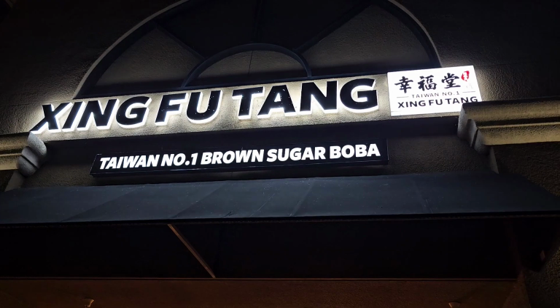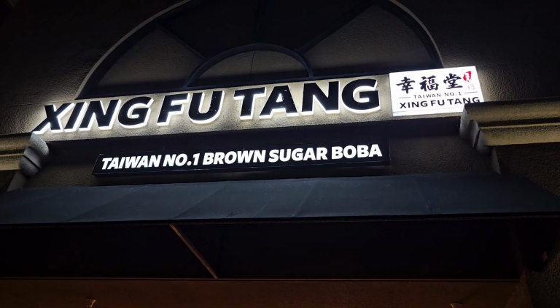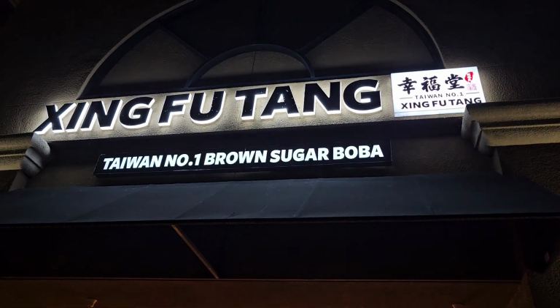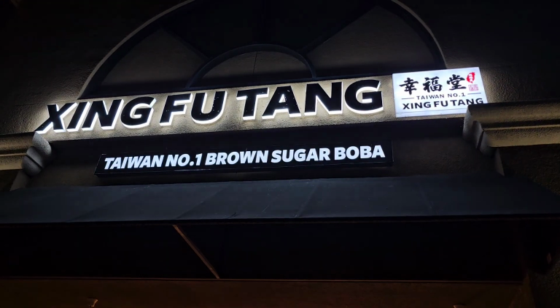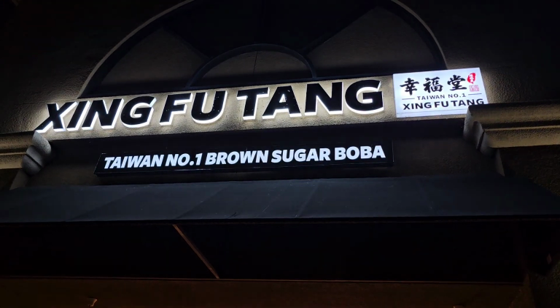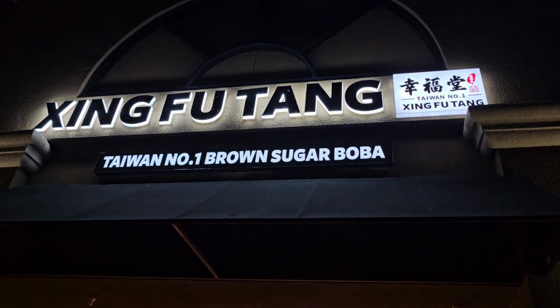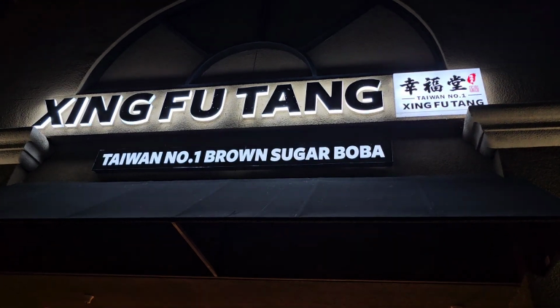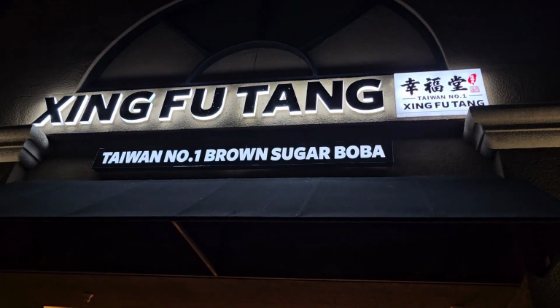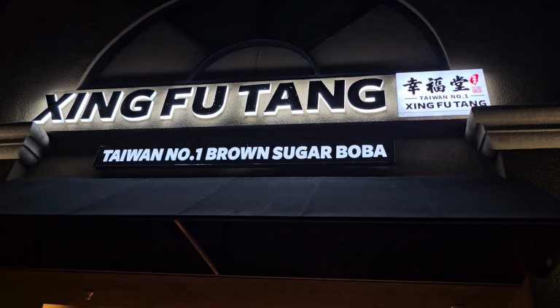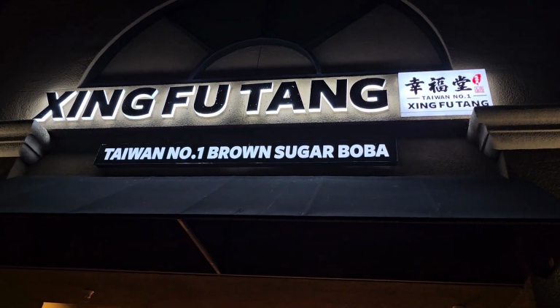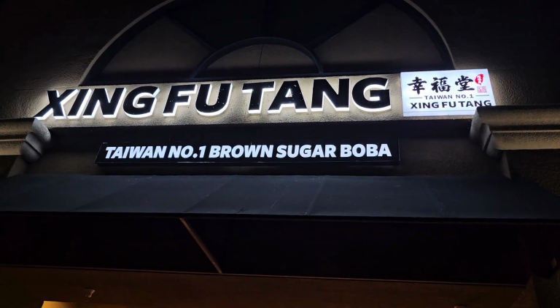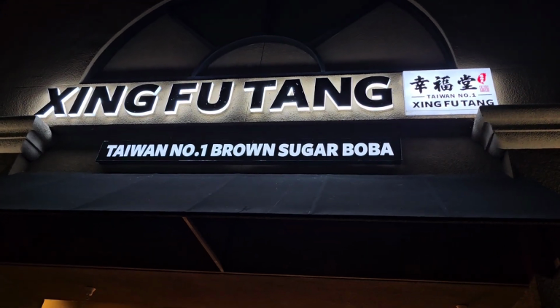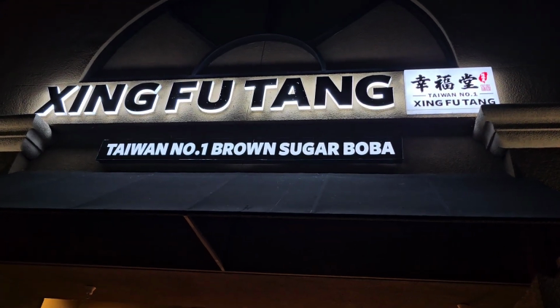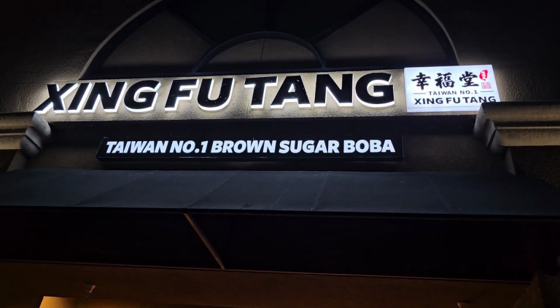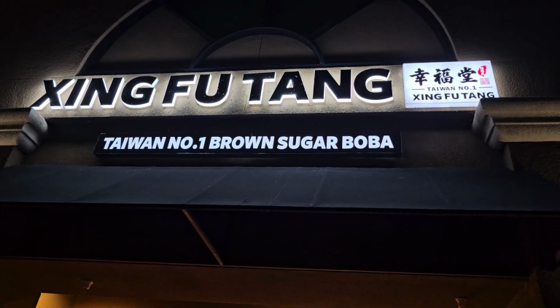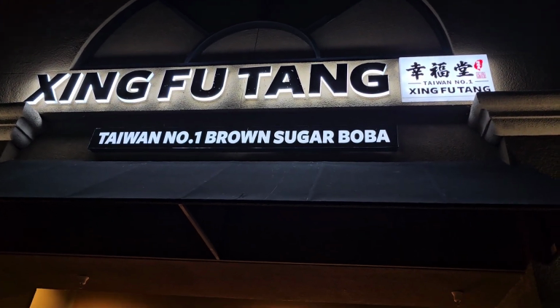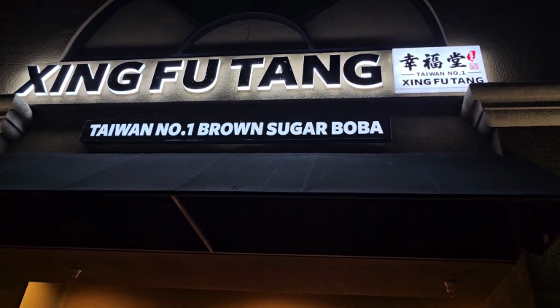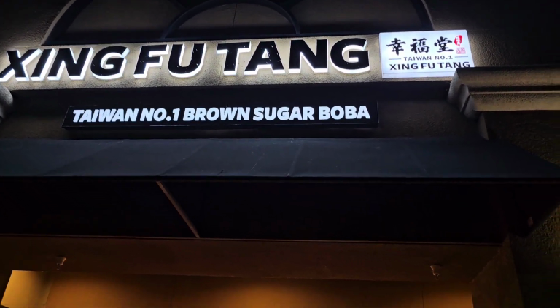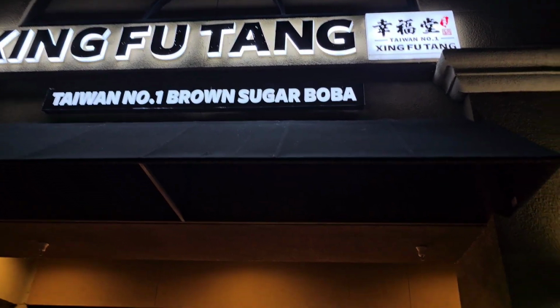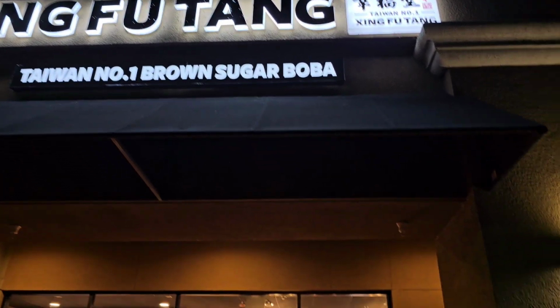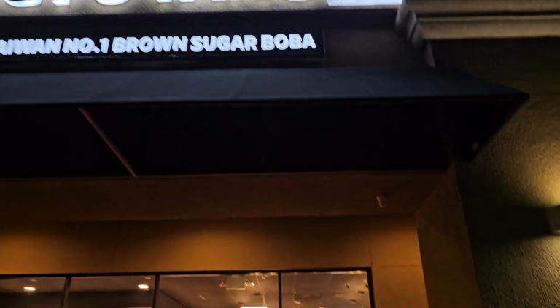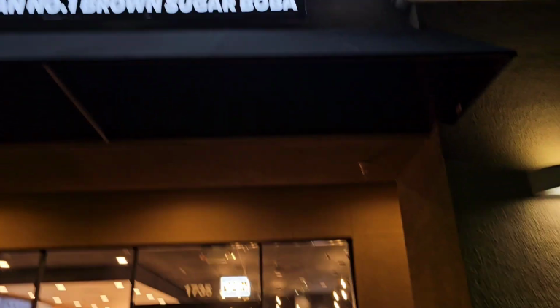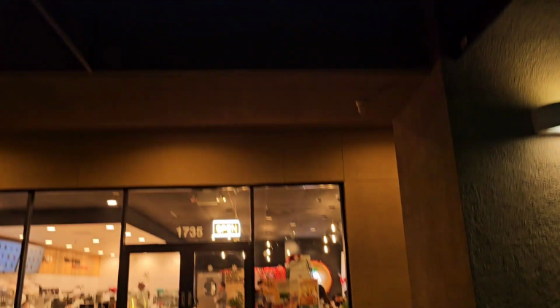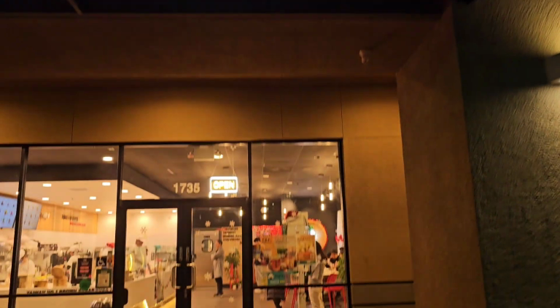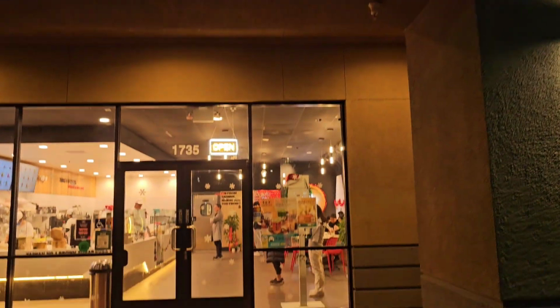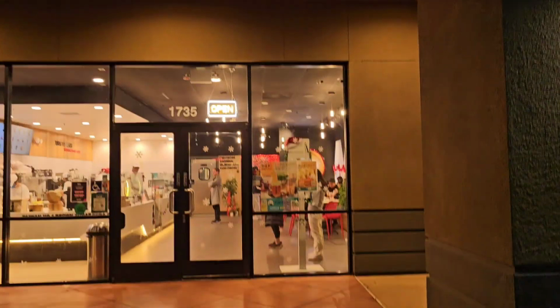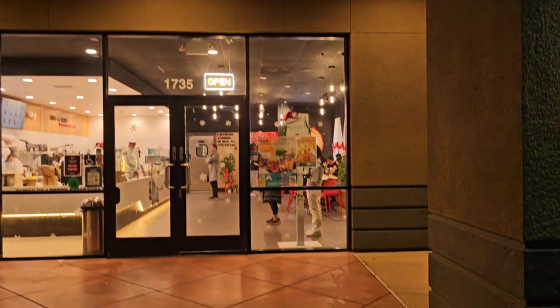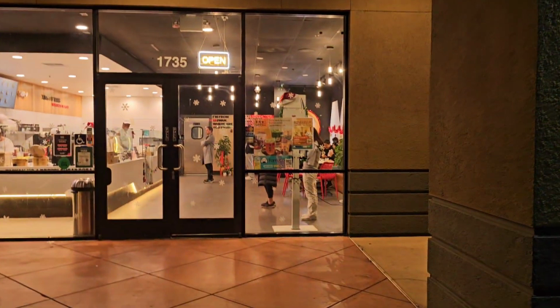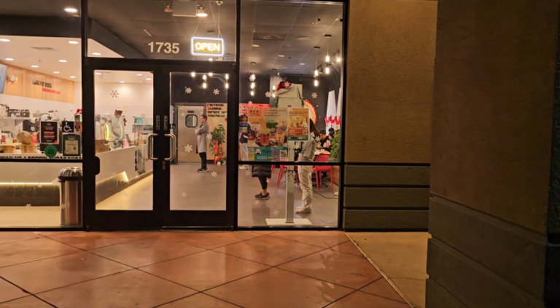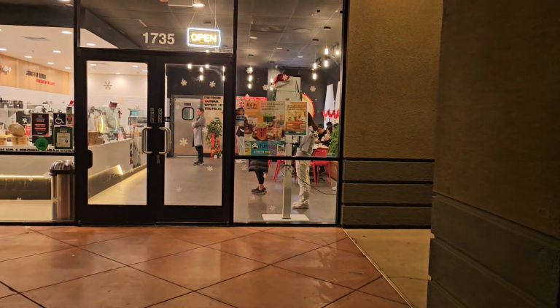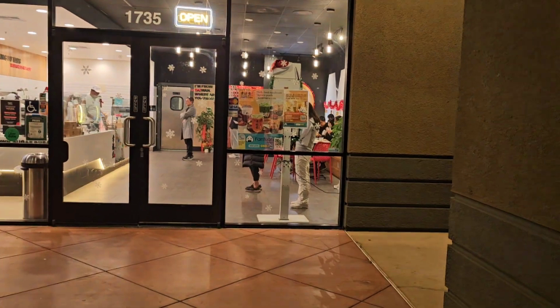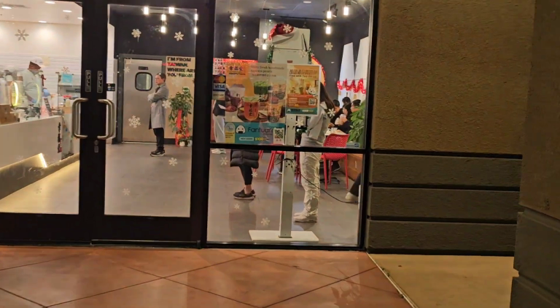This is where we are — Xing Fu Tang. They make fresh boba in here.